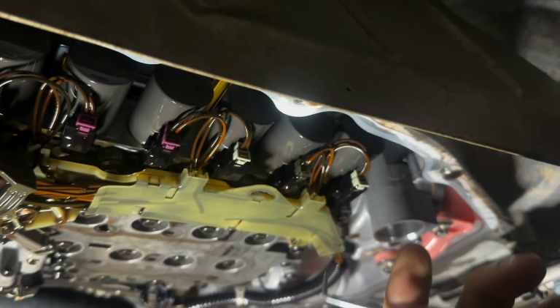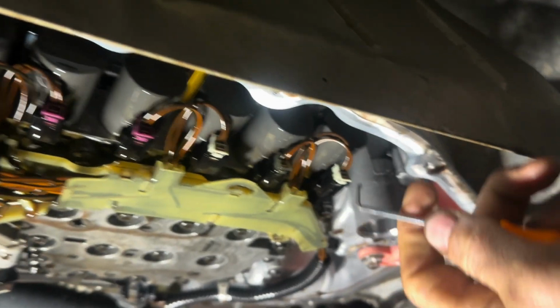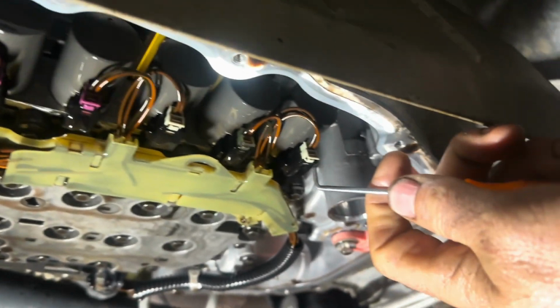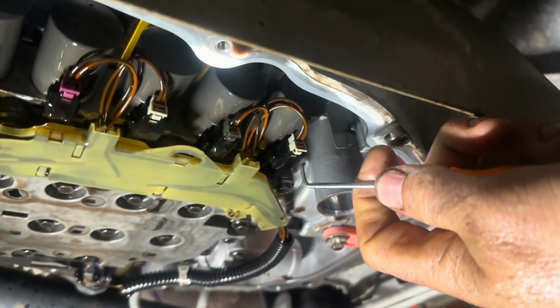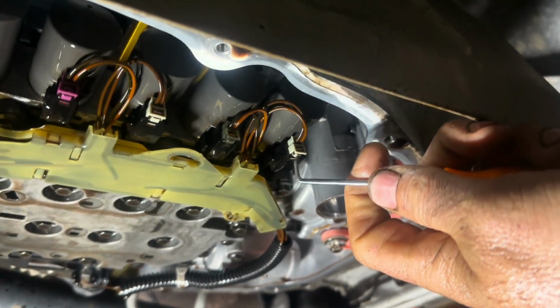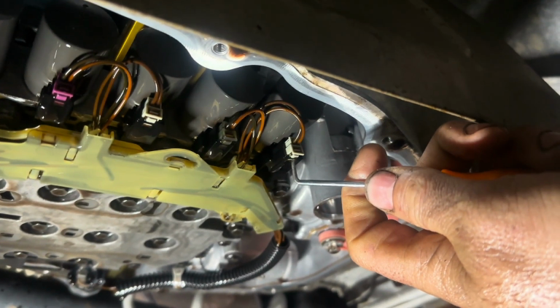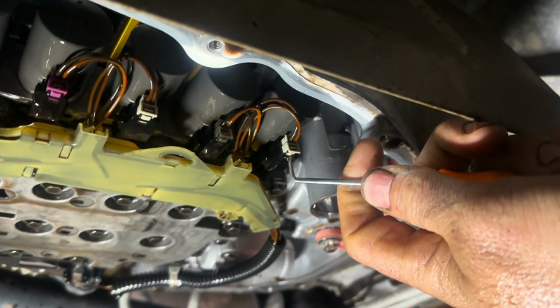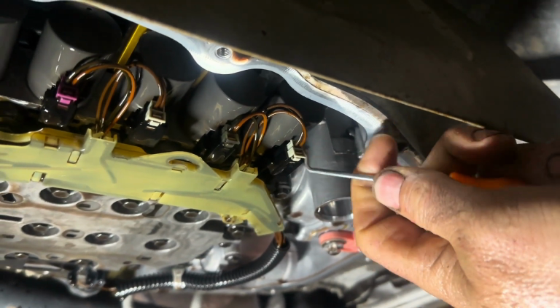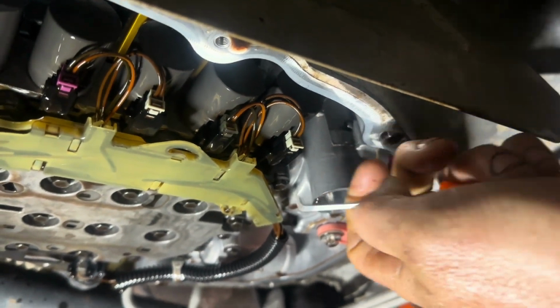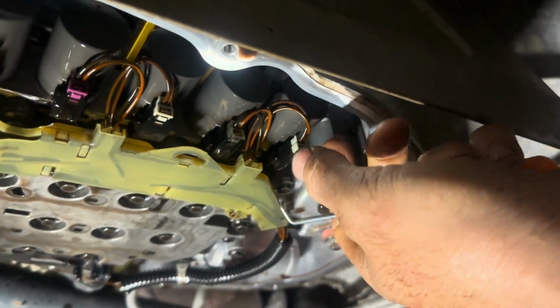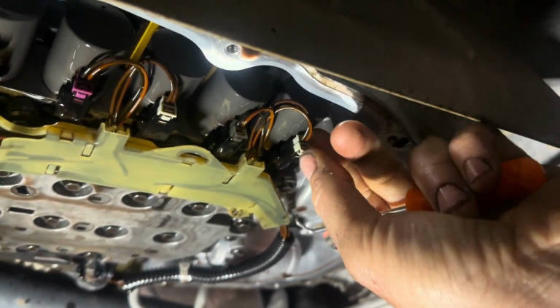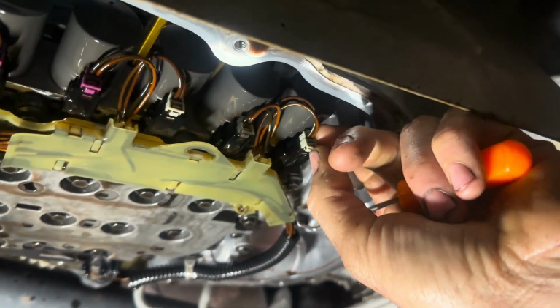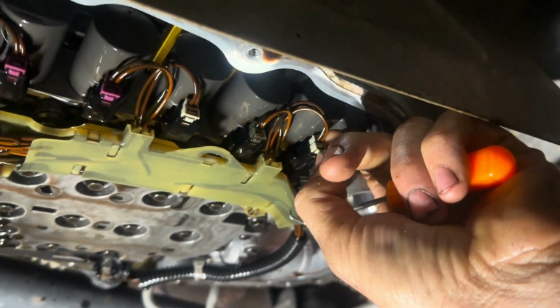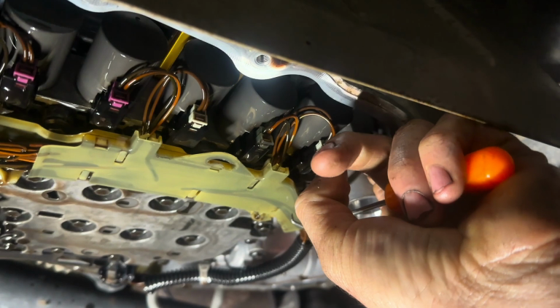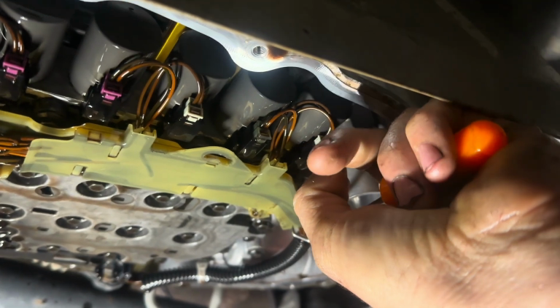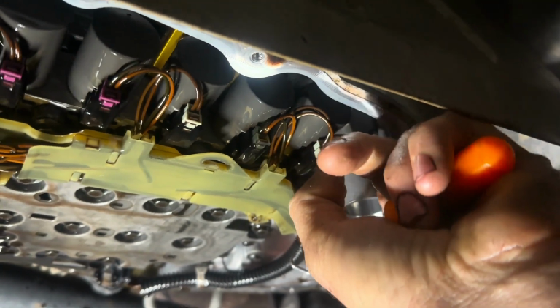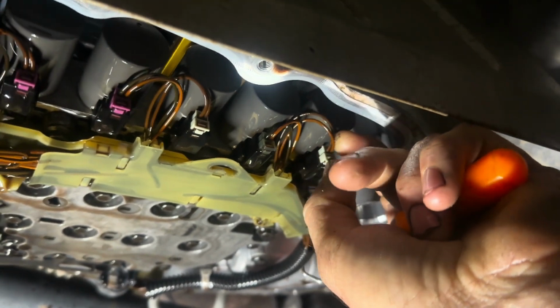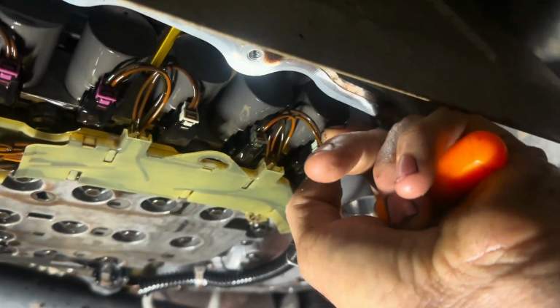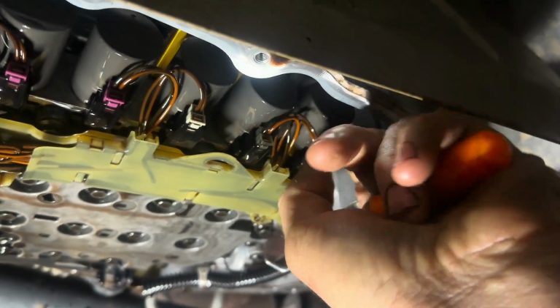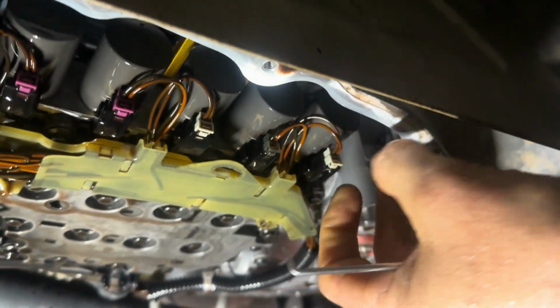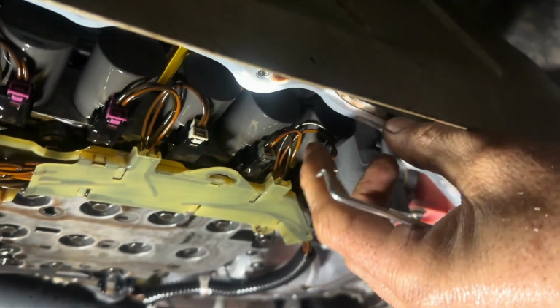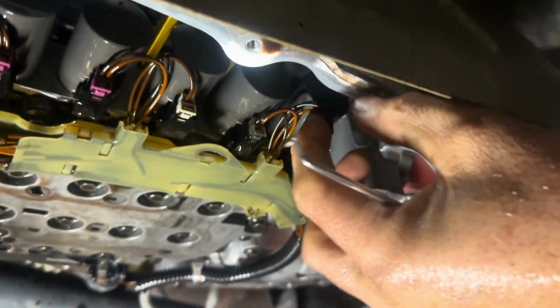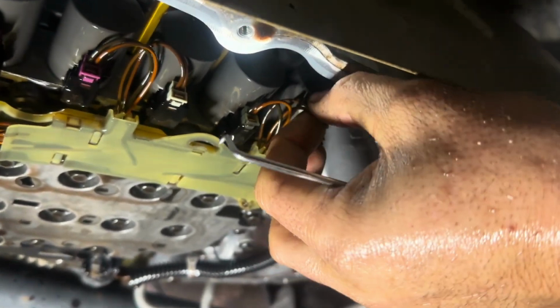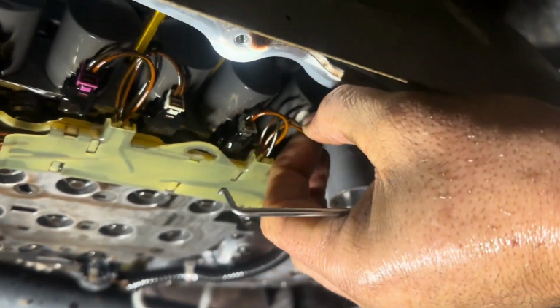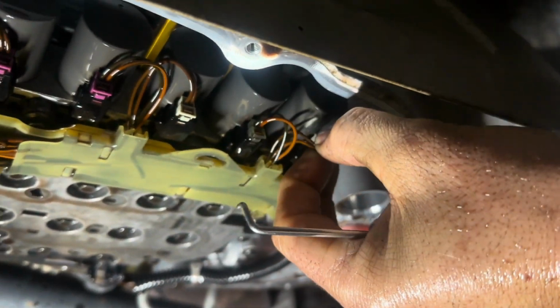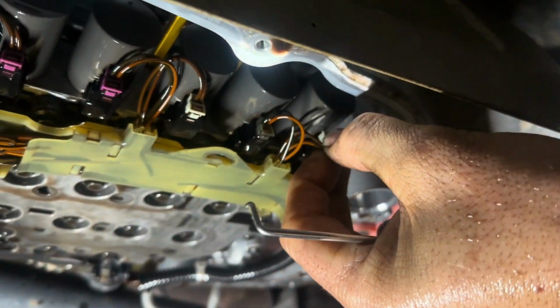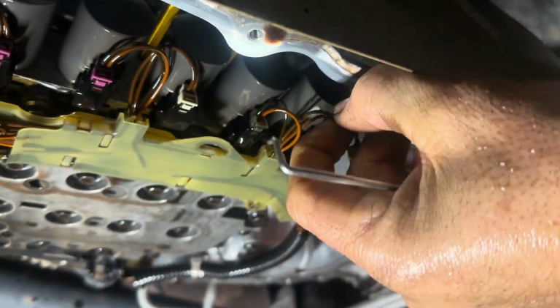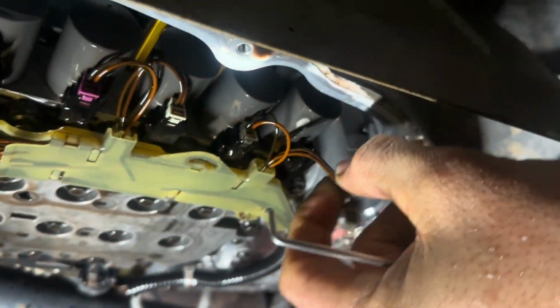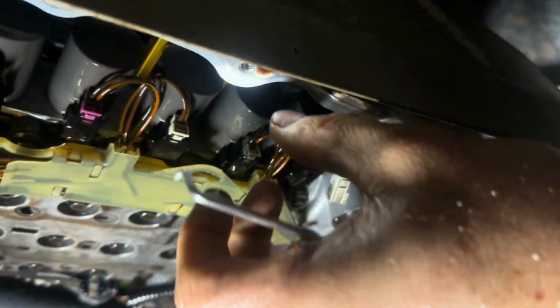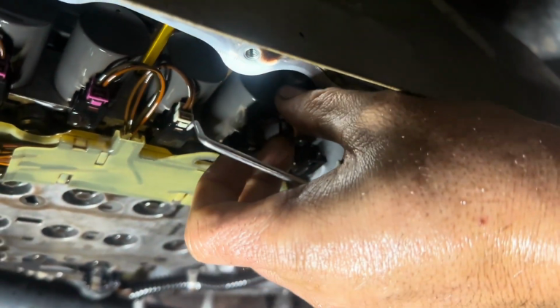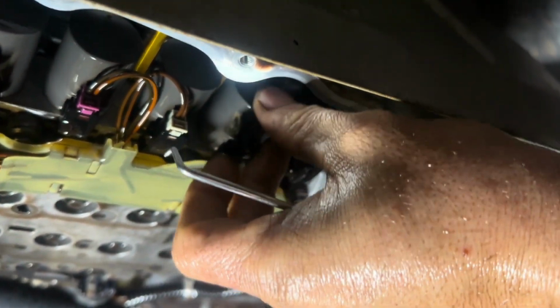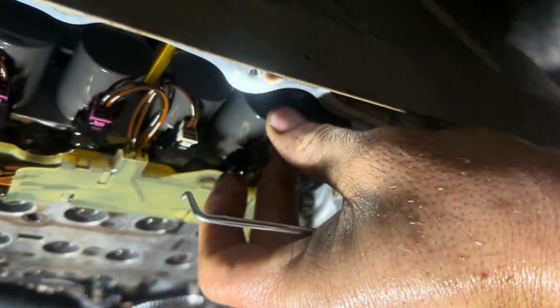We're going to start by pushing these little dots right here and pulling these out — each one on the harness here, pull them like that.